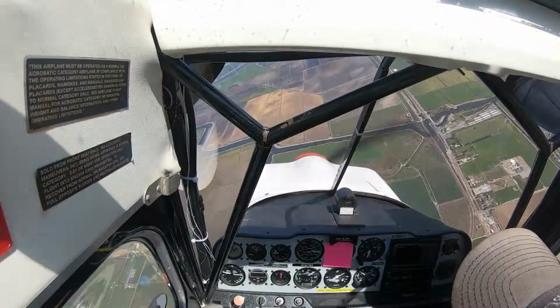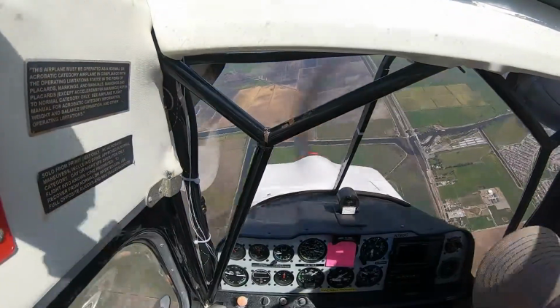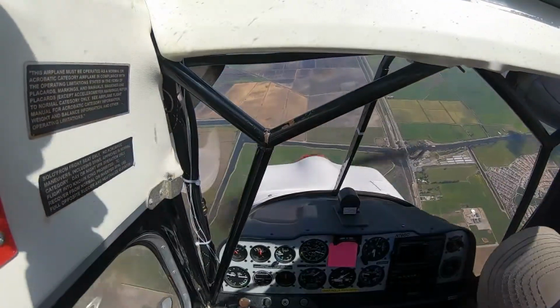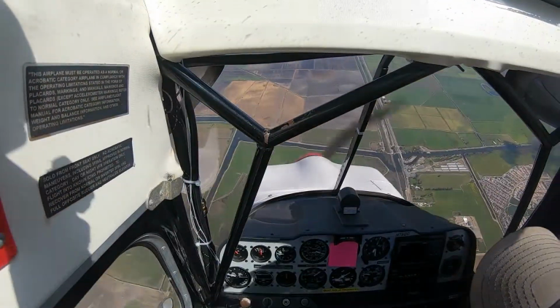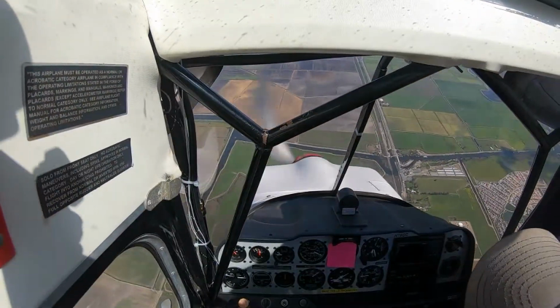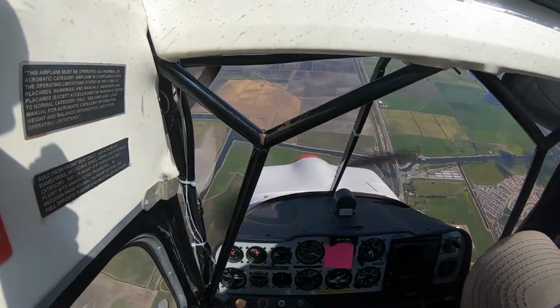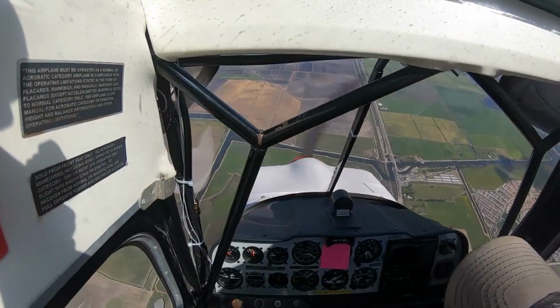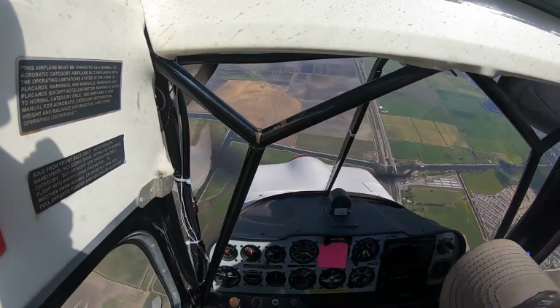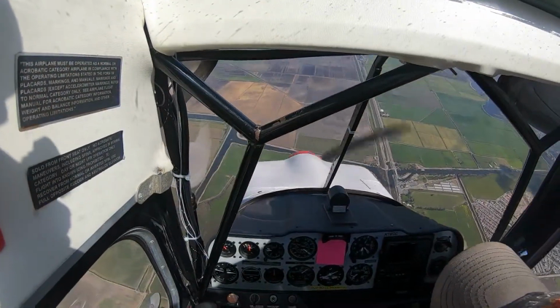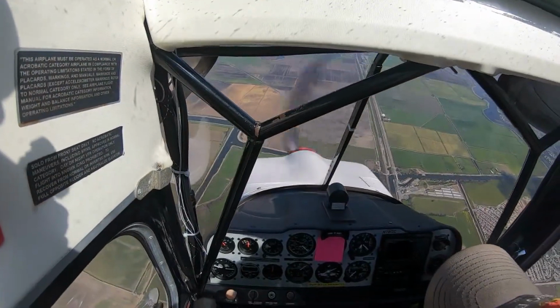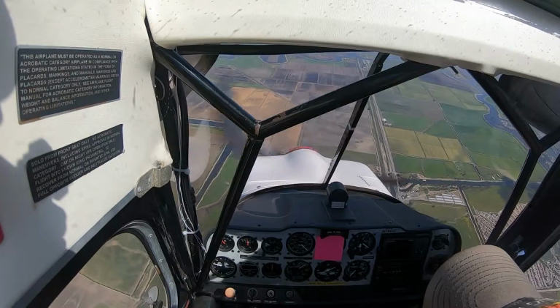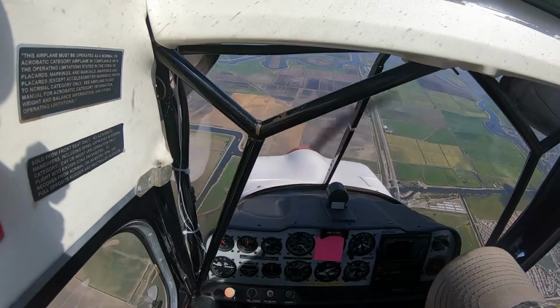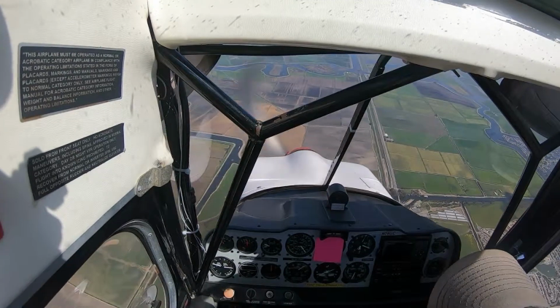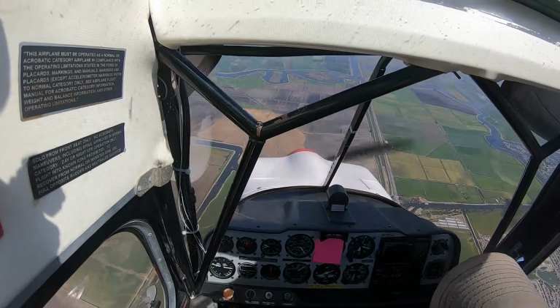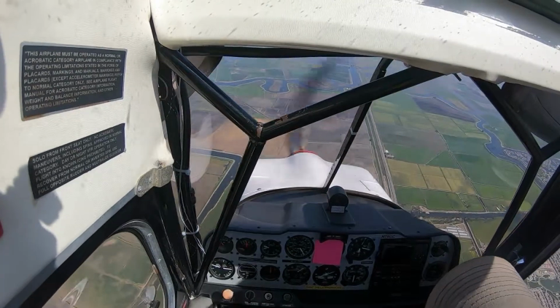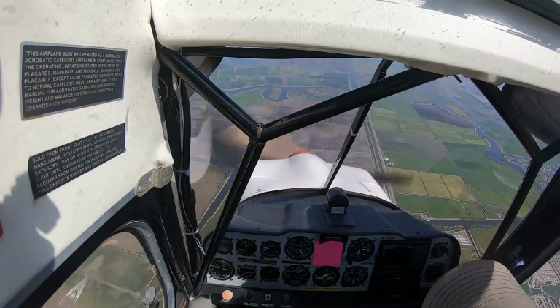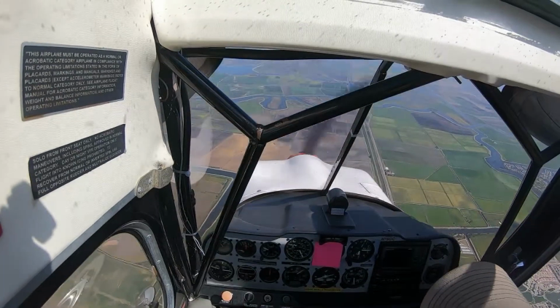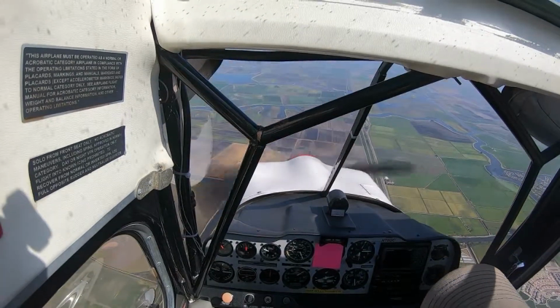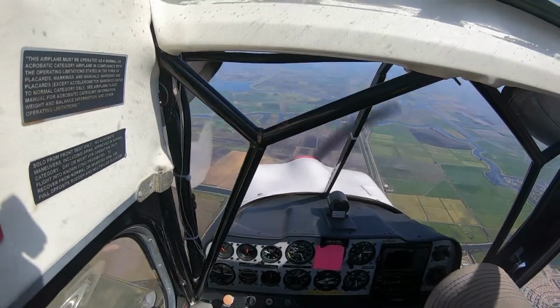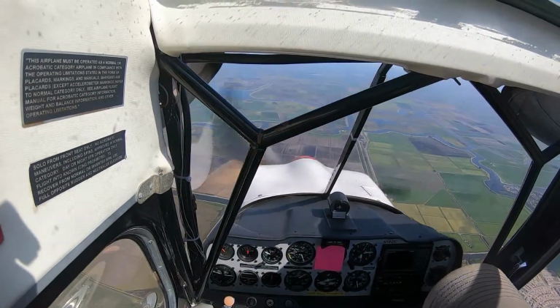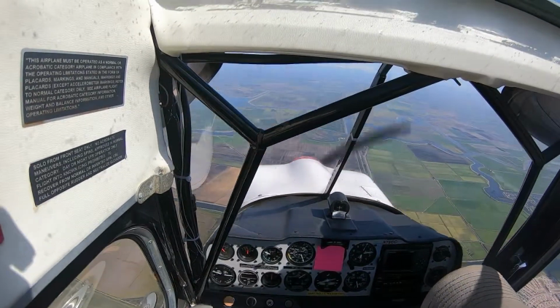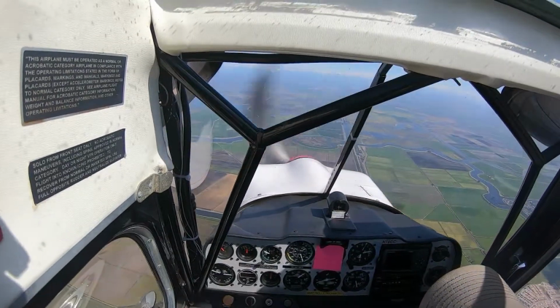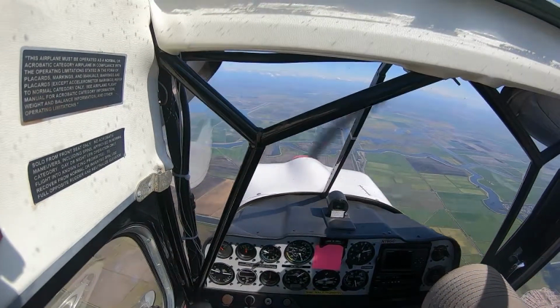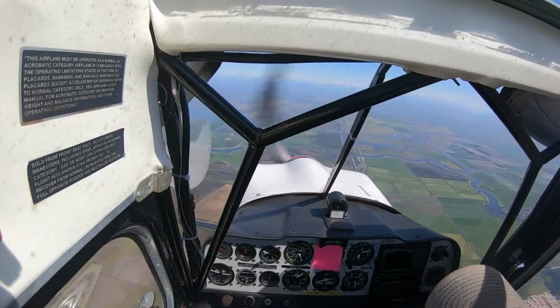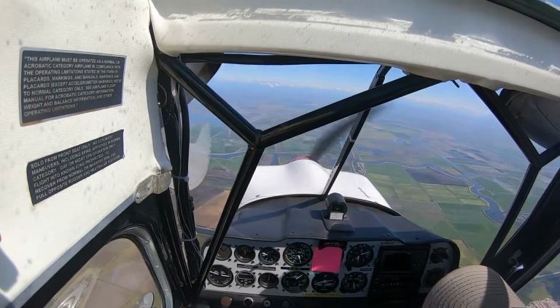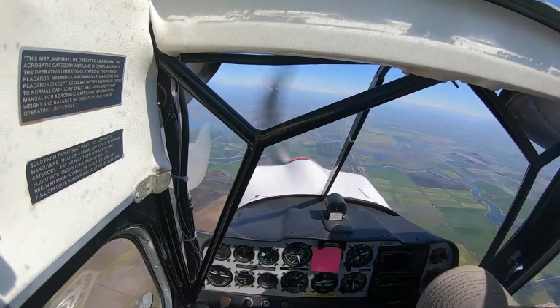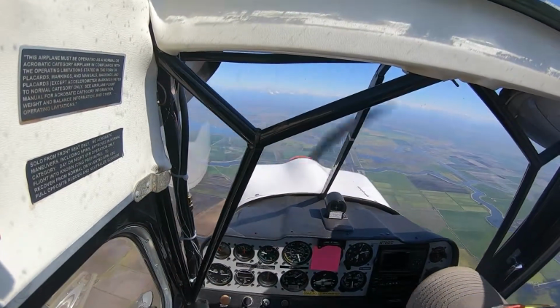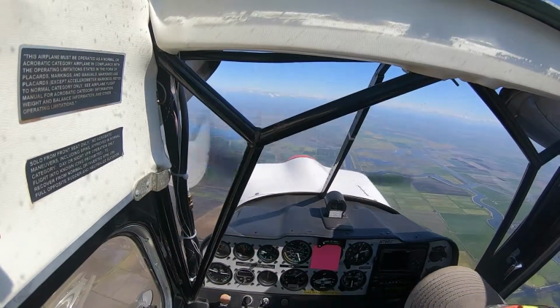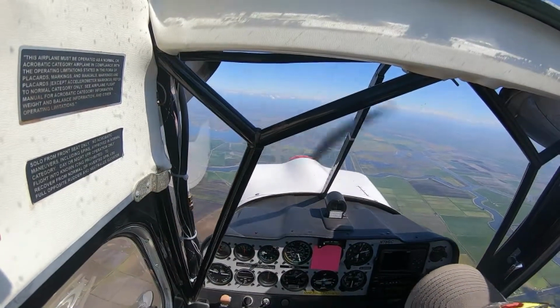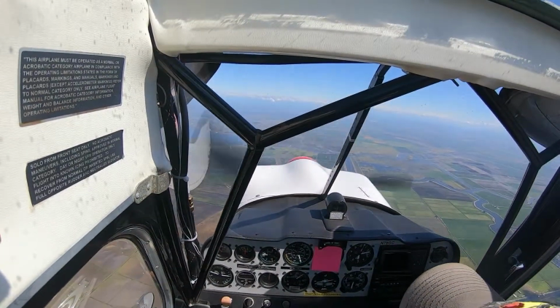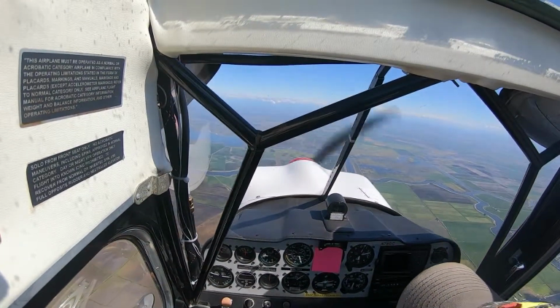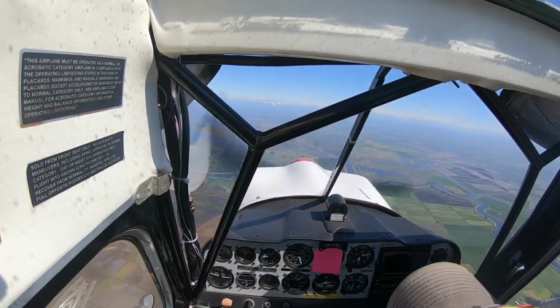Letting the nose drop — no big deal. Pitching in the recovery. 5,200 — kind of where we started.